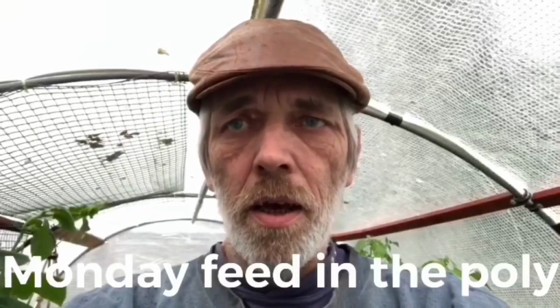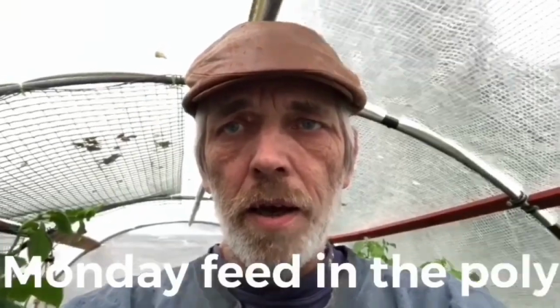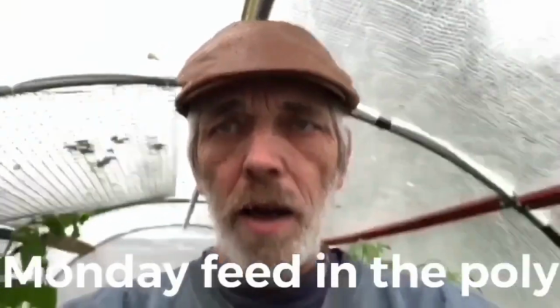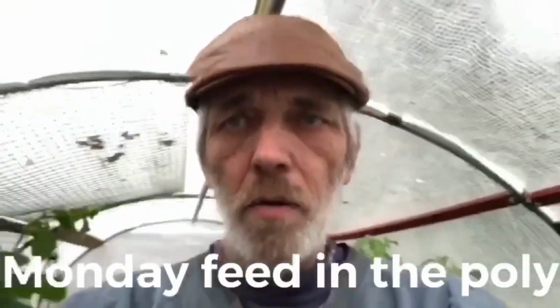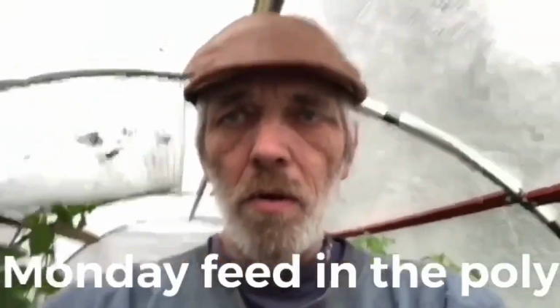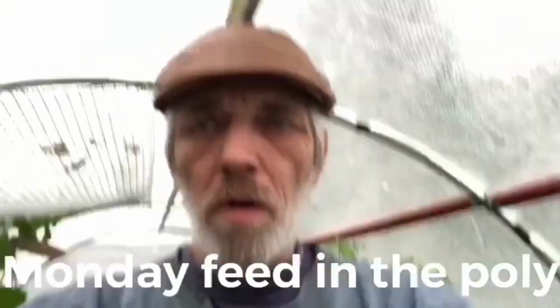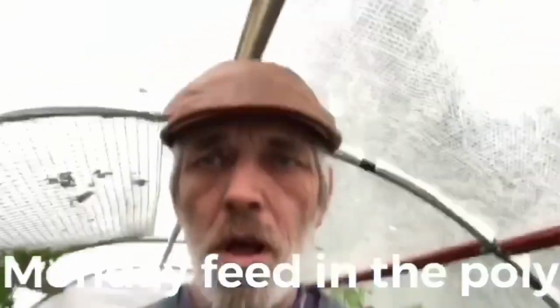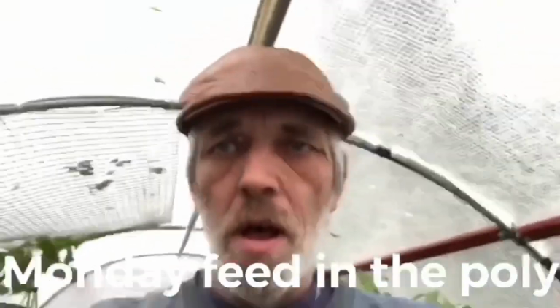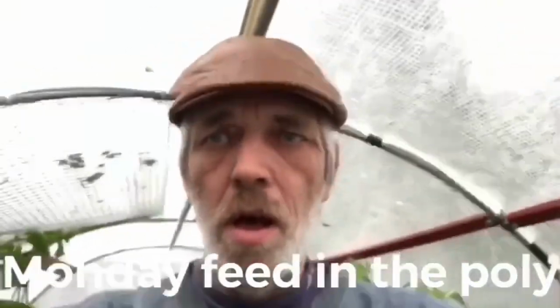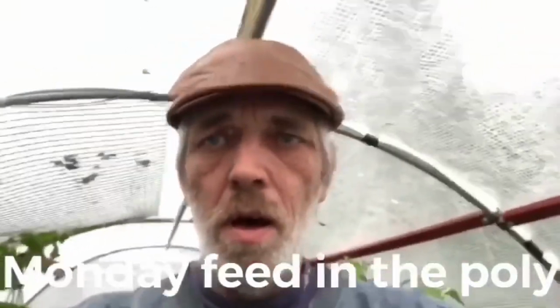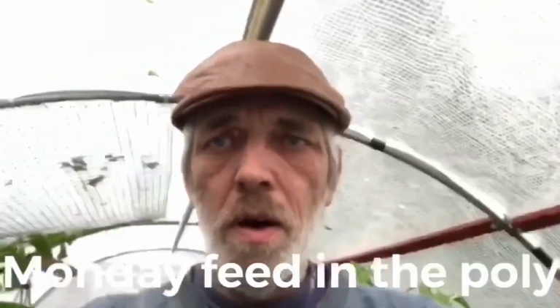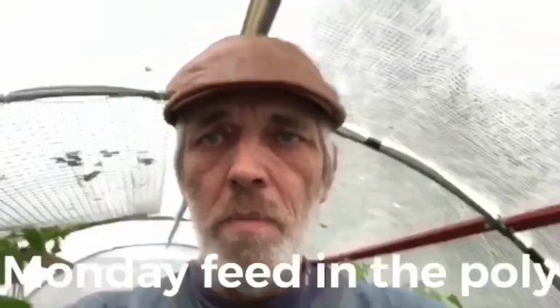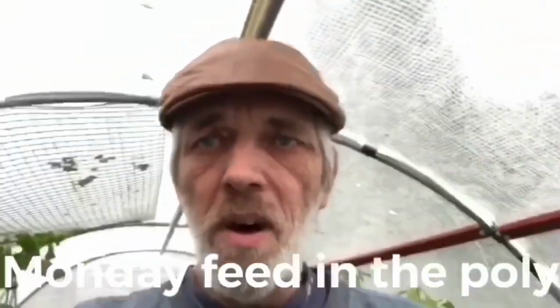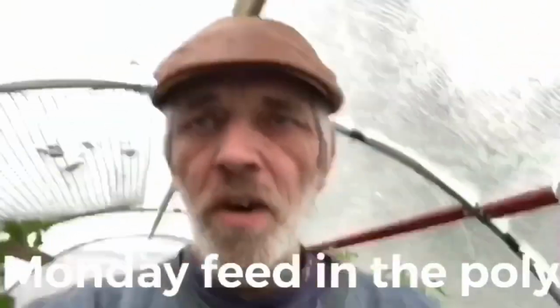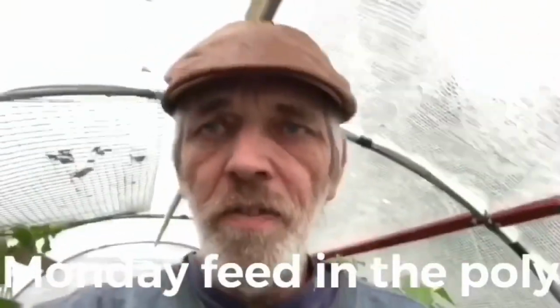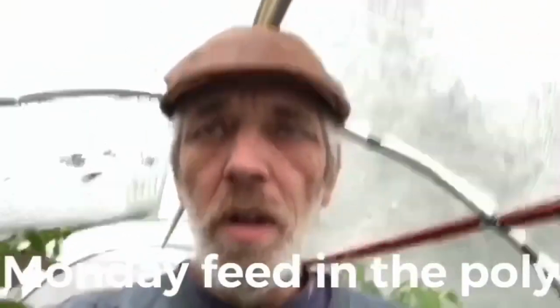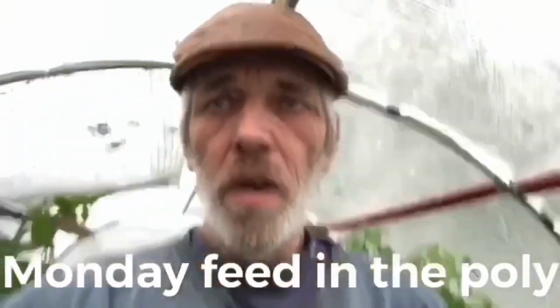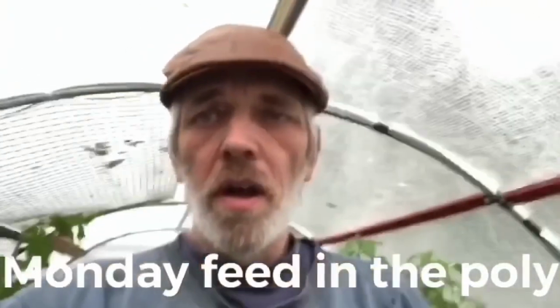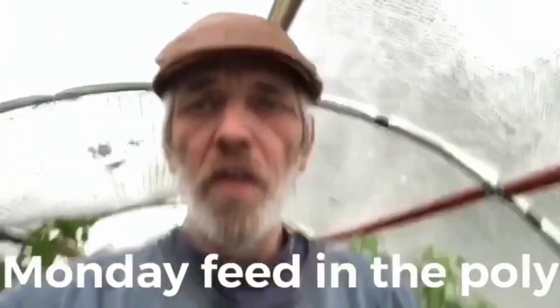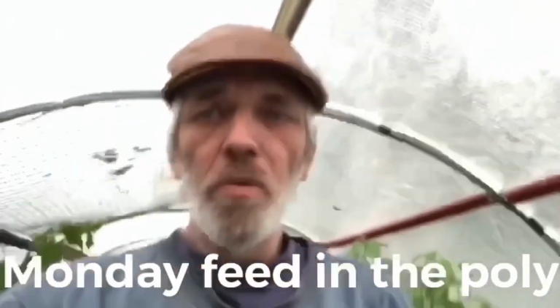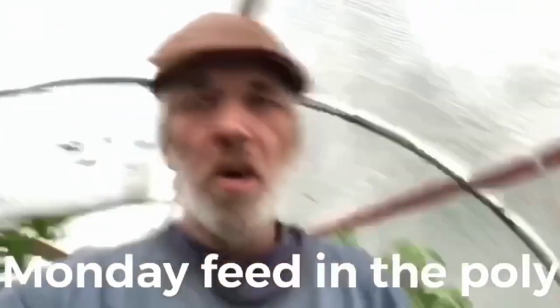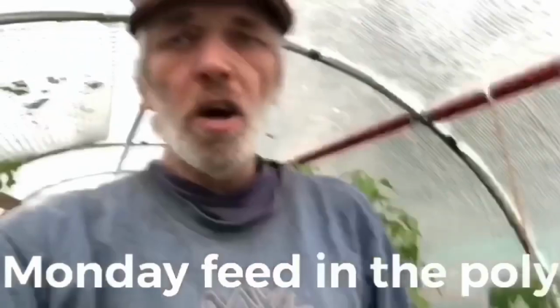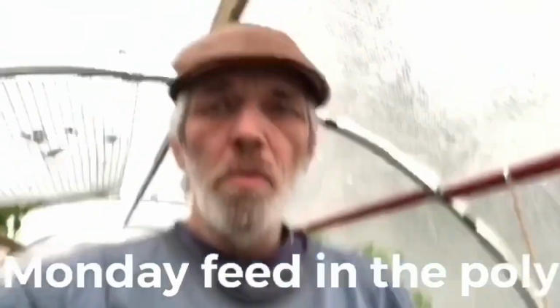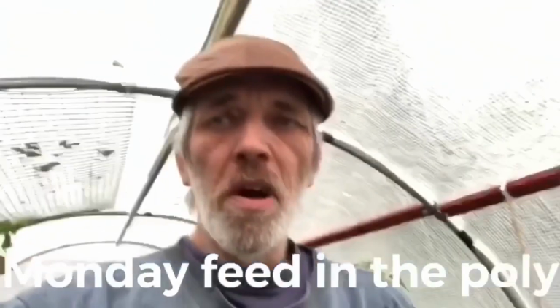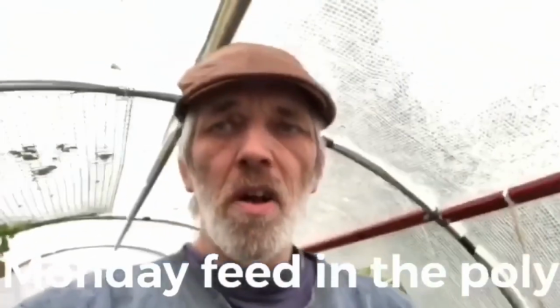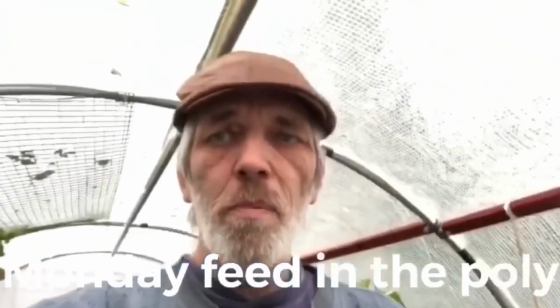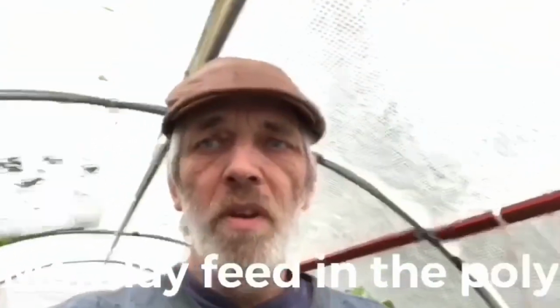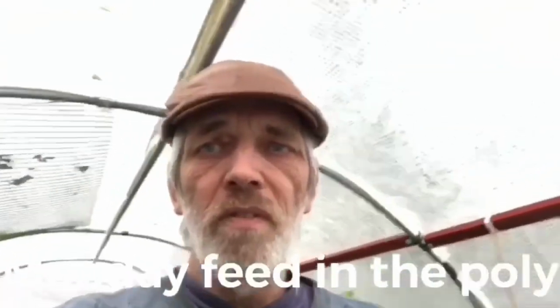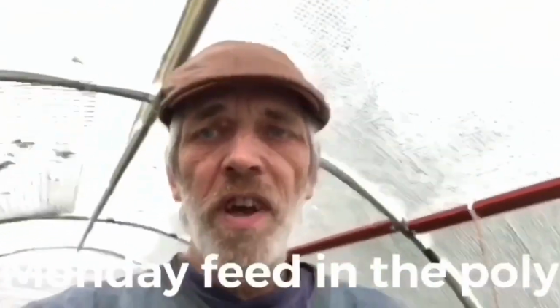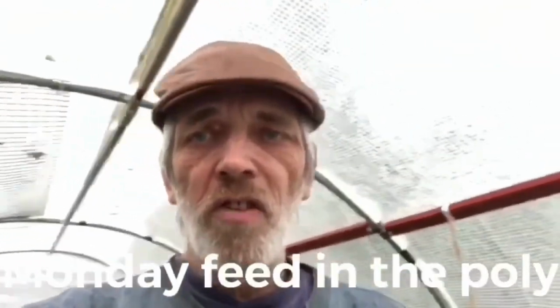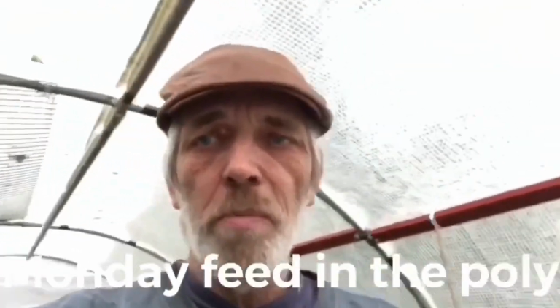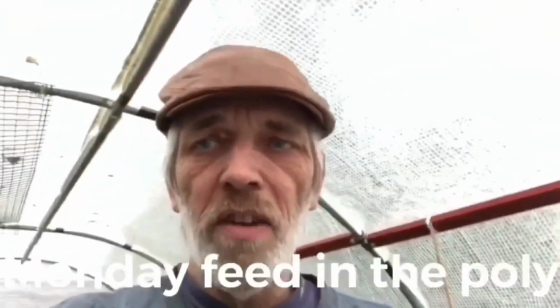Hello all, I'm Ivan and this is my home allotment veggie beds.